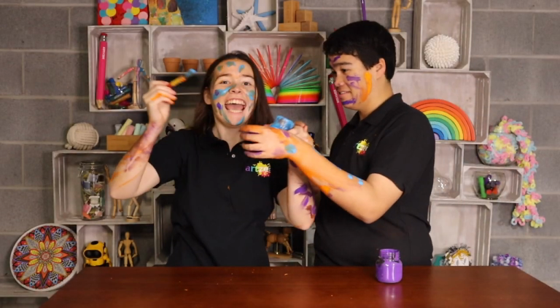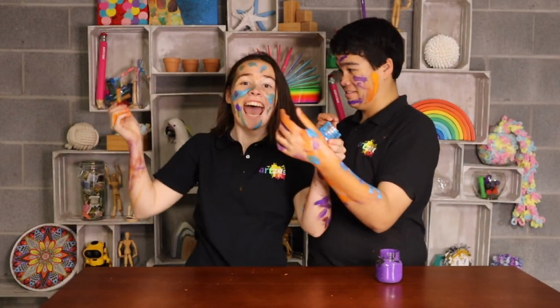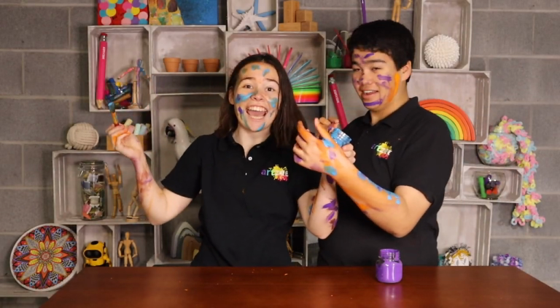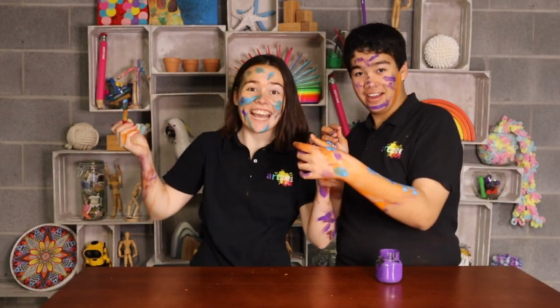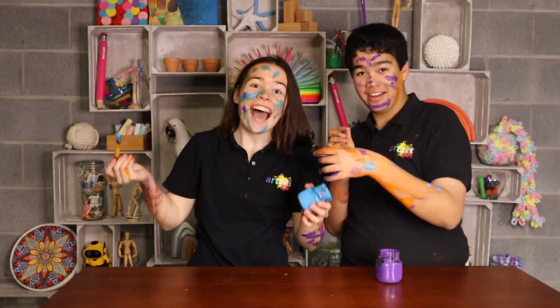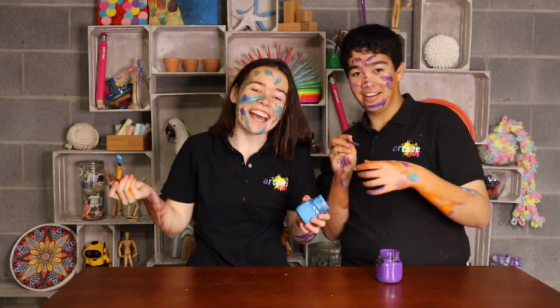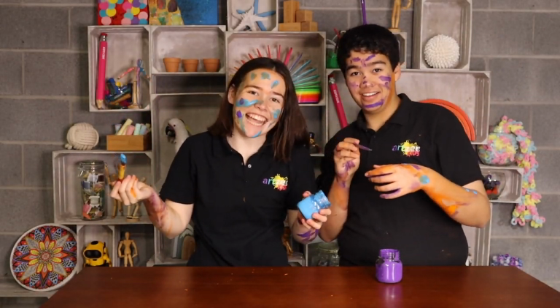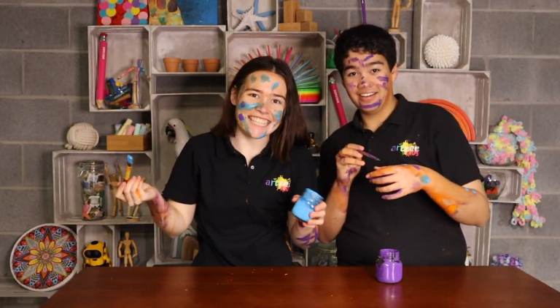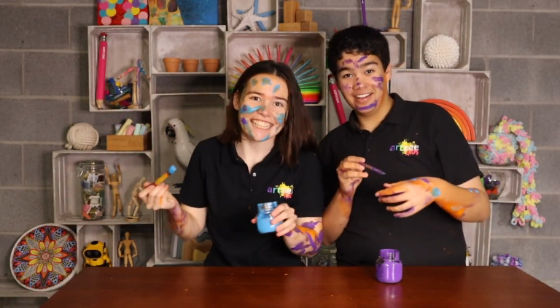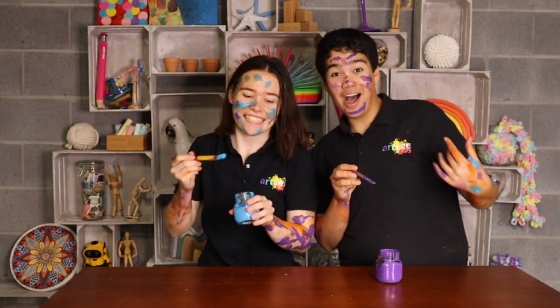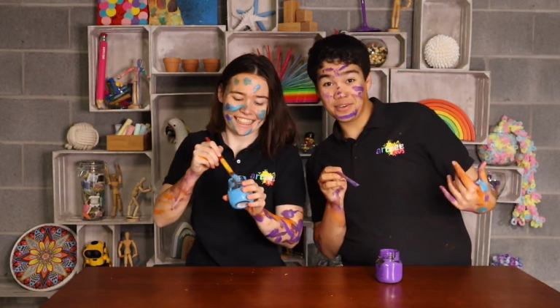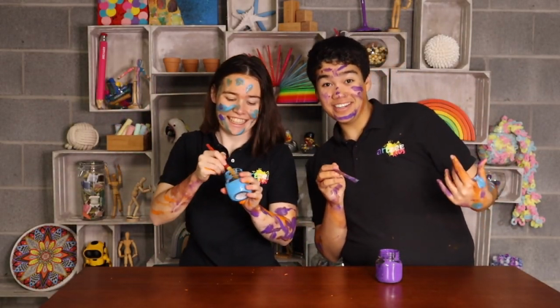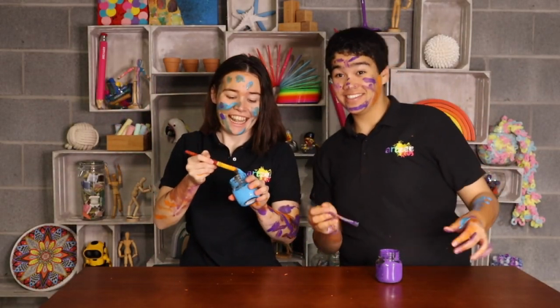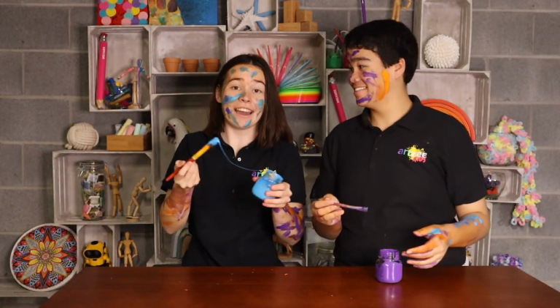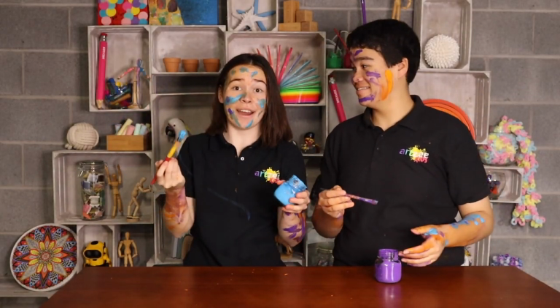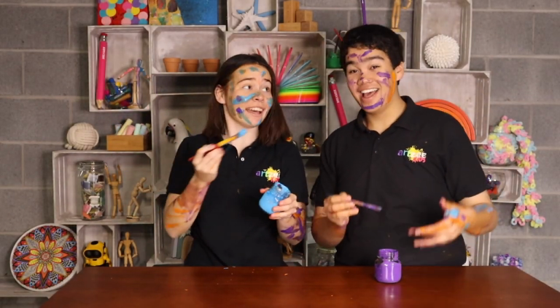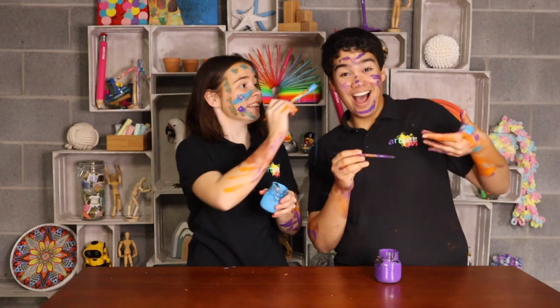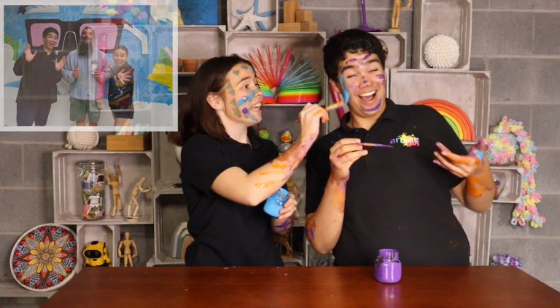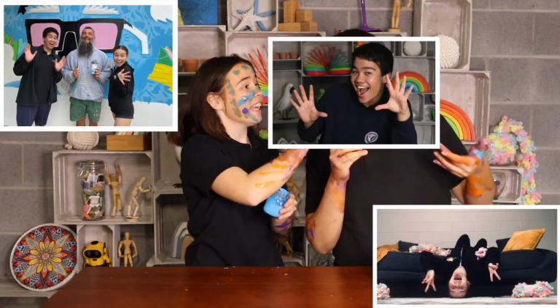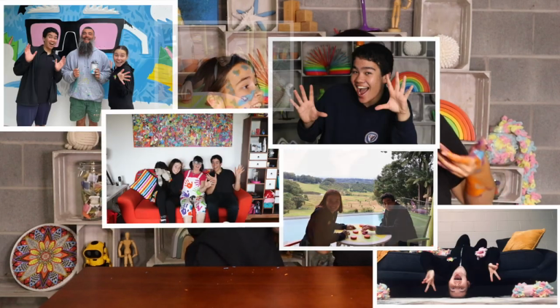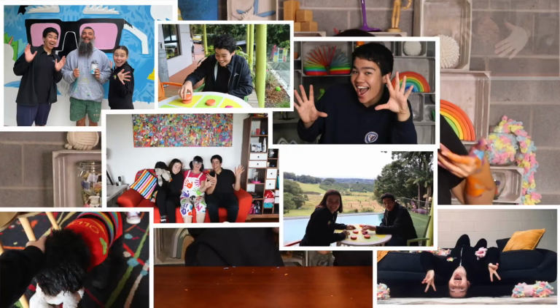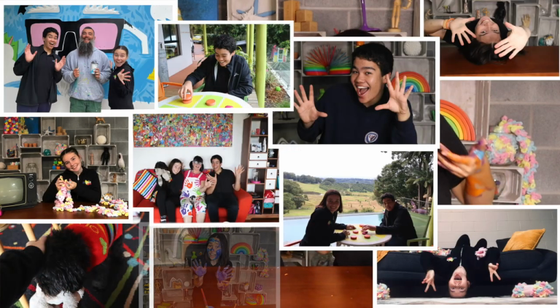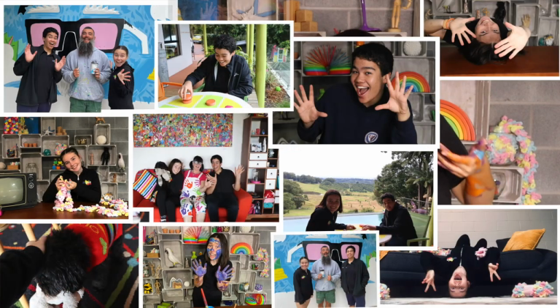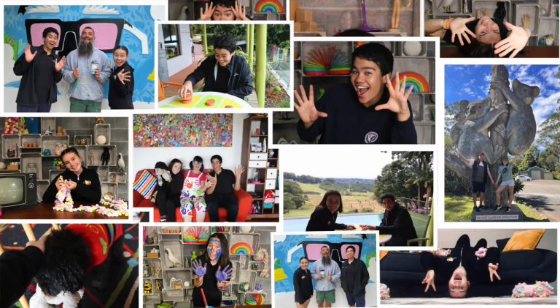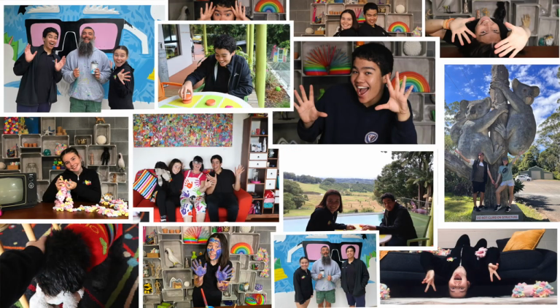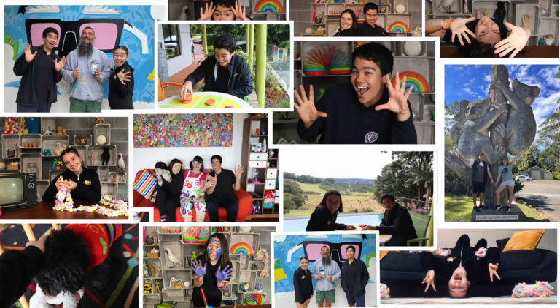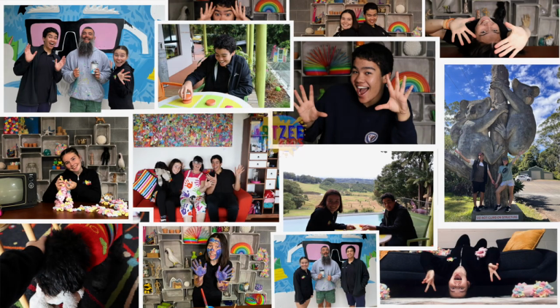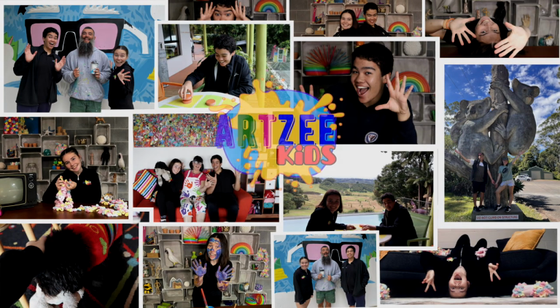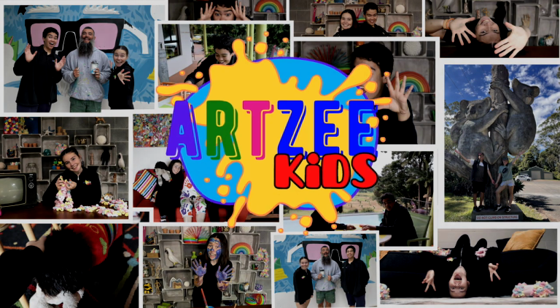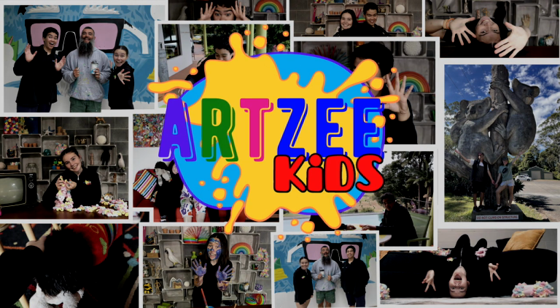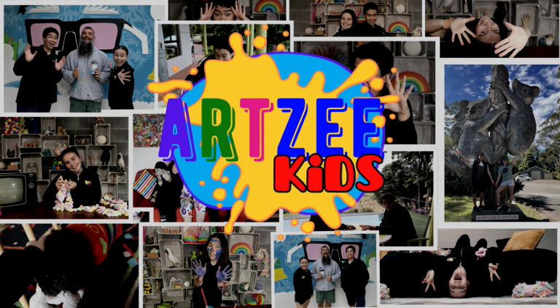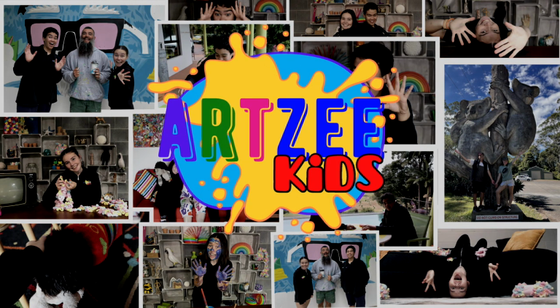Hey, I'm Jazzy, I'm Chris and we're Artsy Kids!